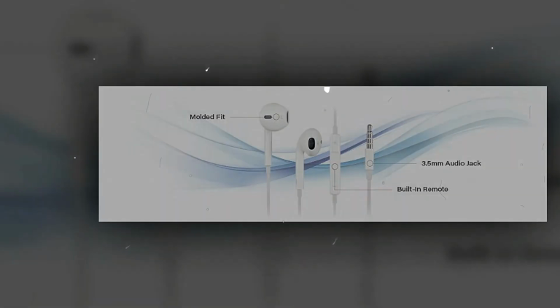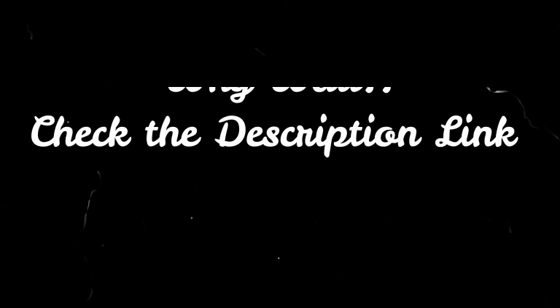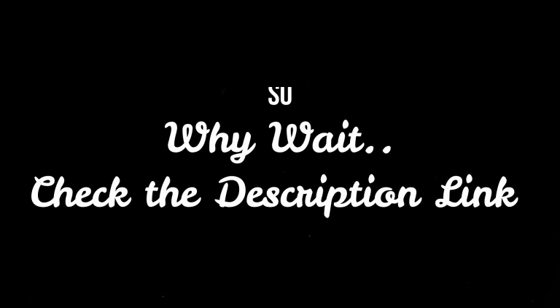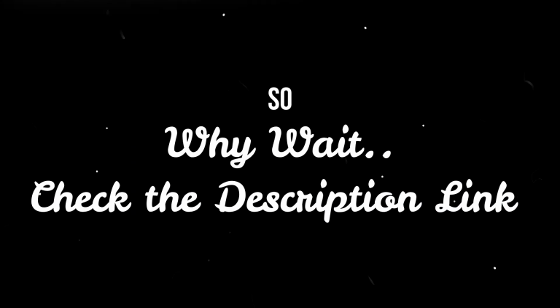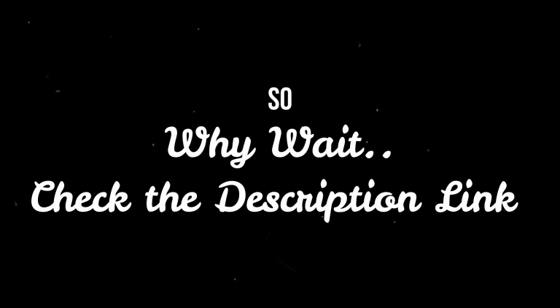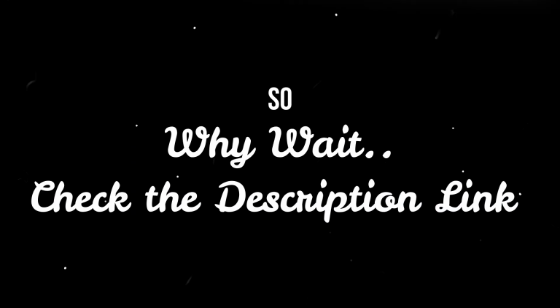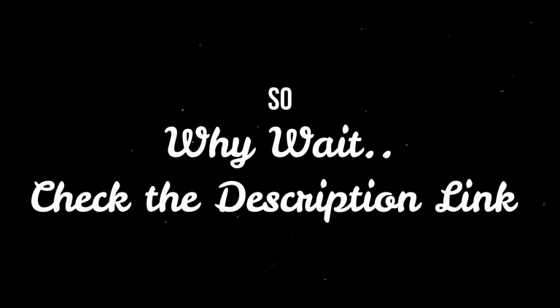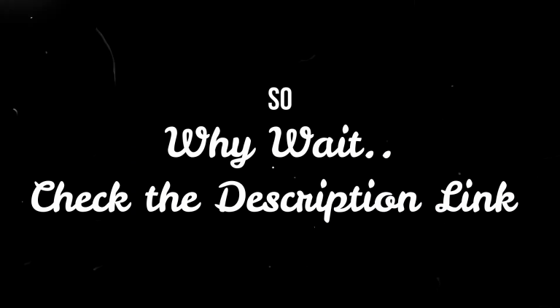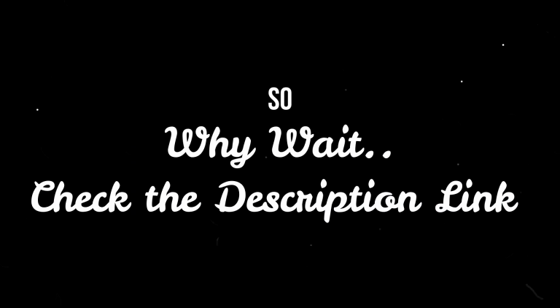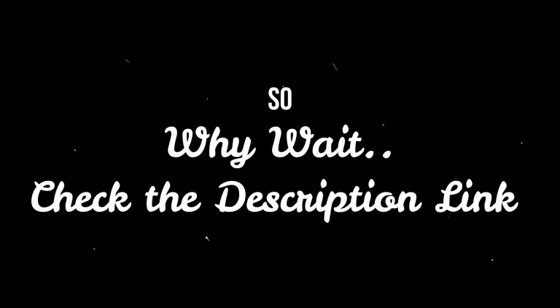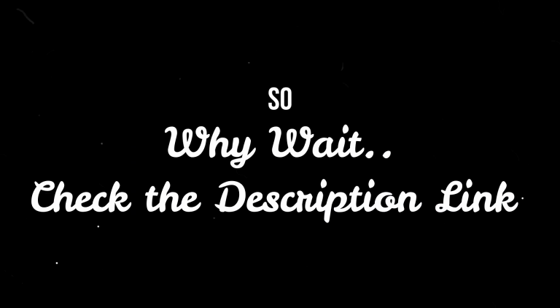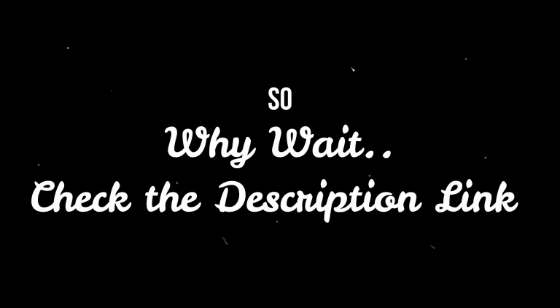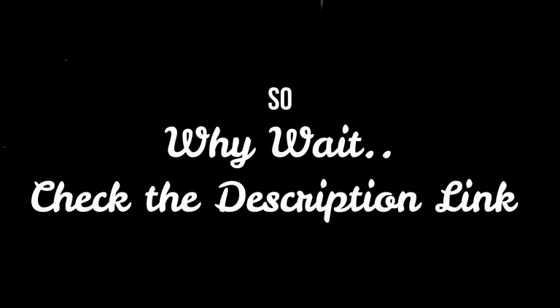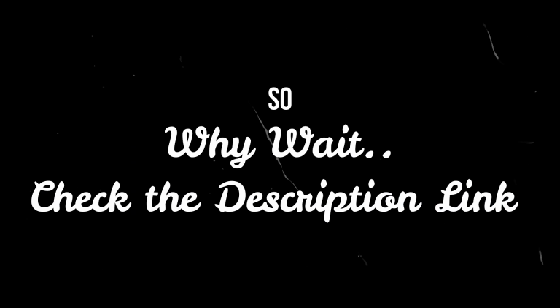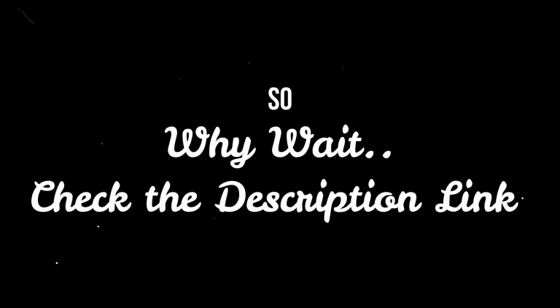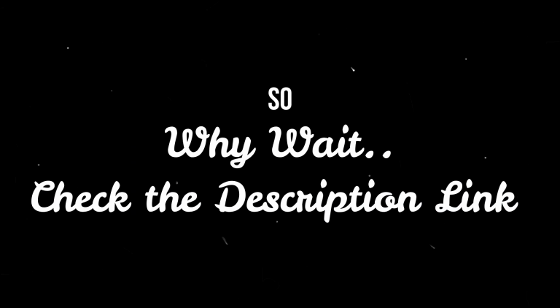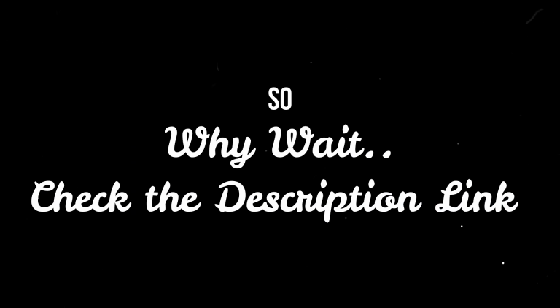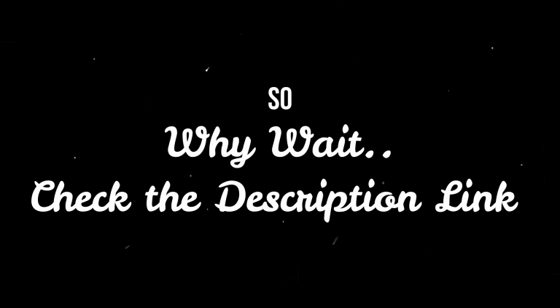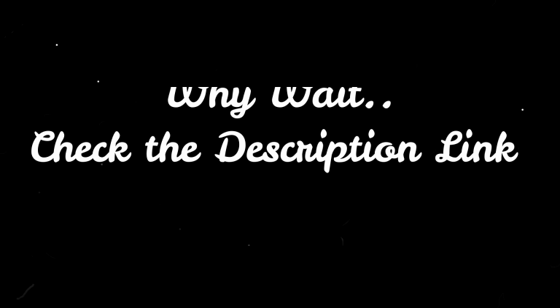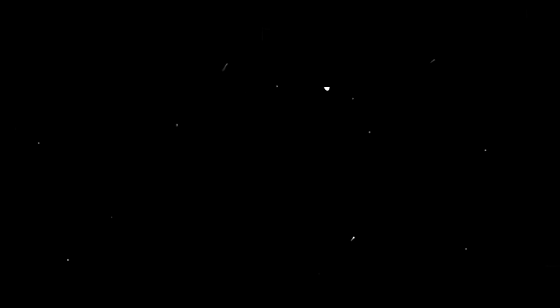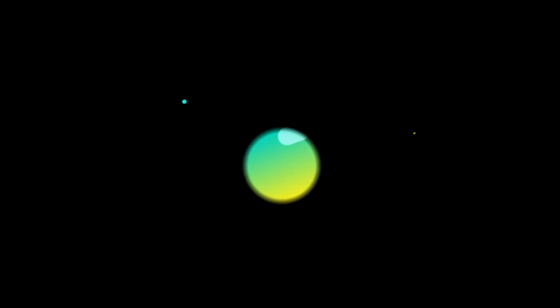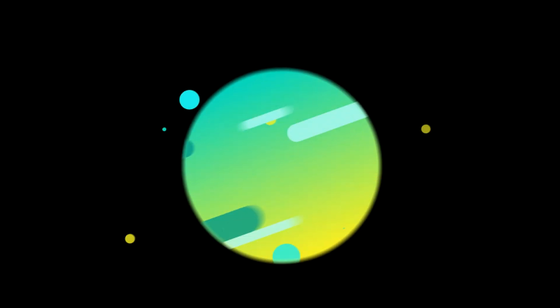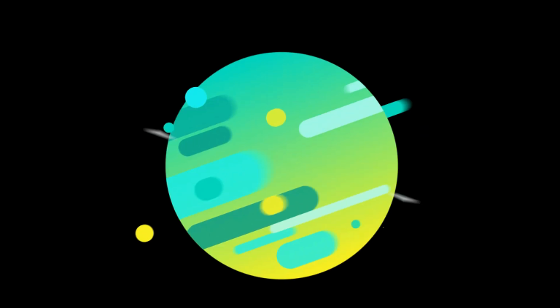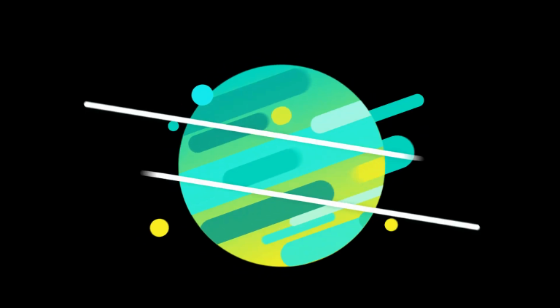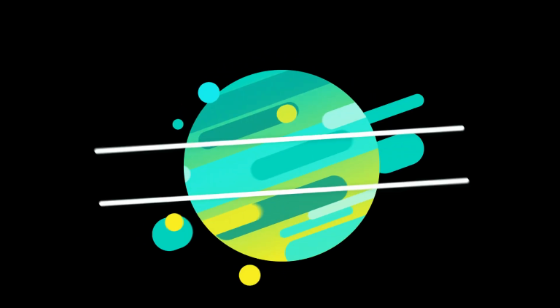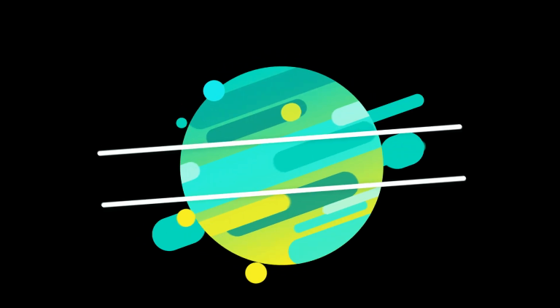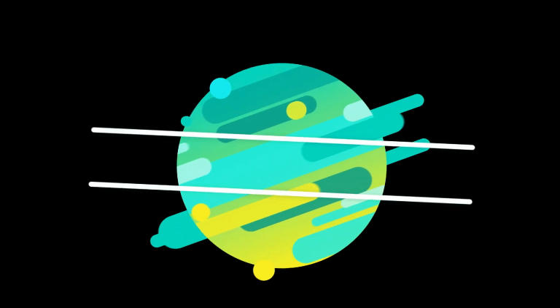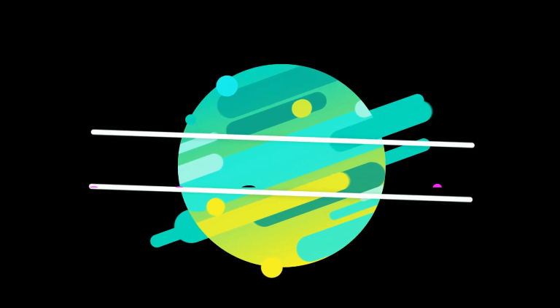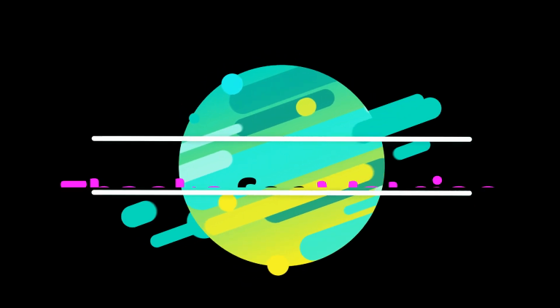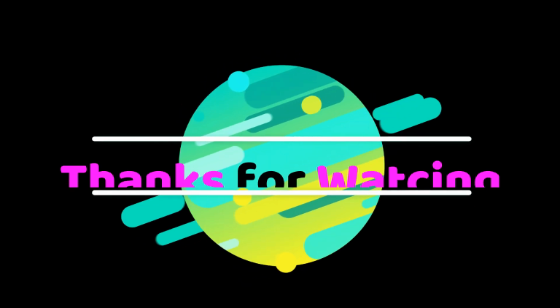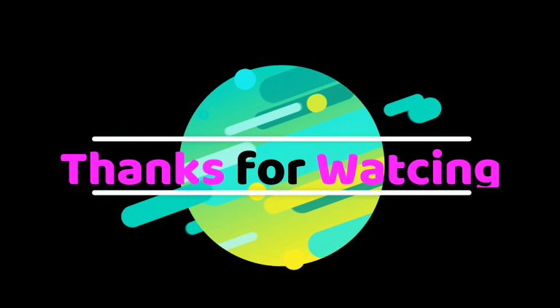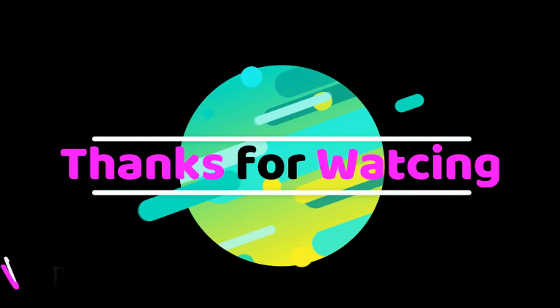So, why wait? Check the description link.